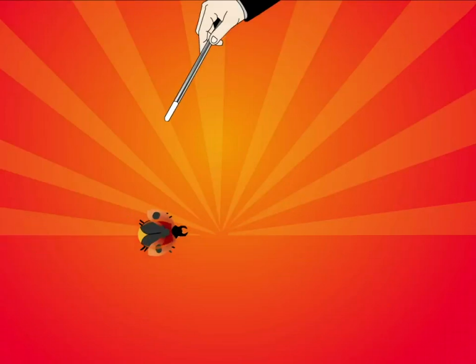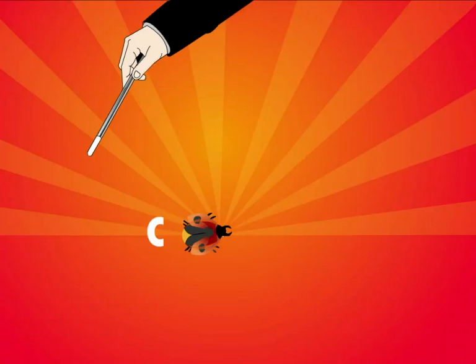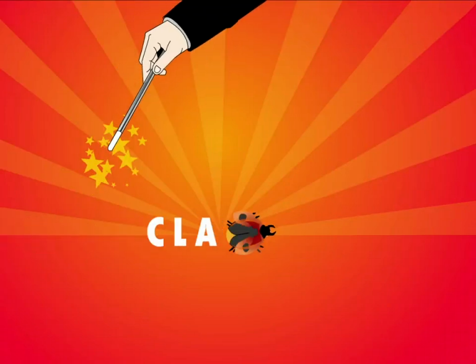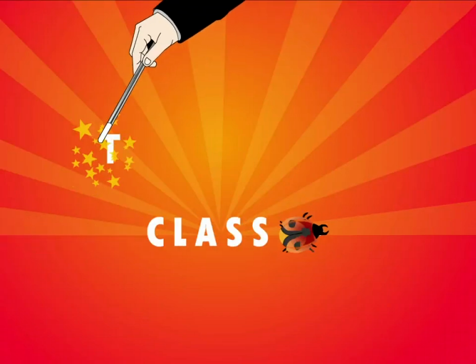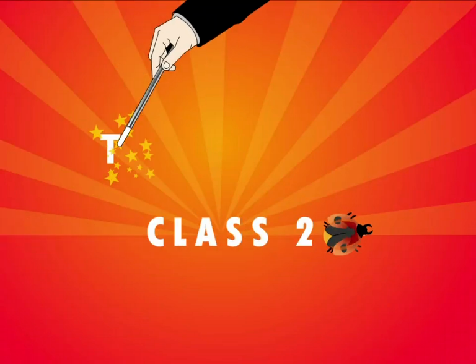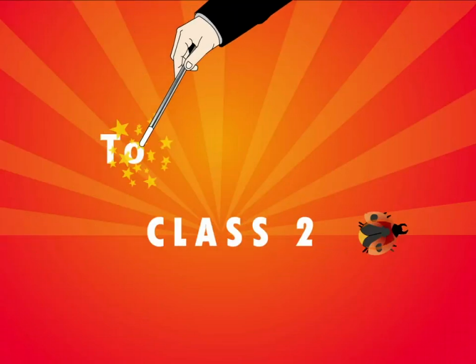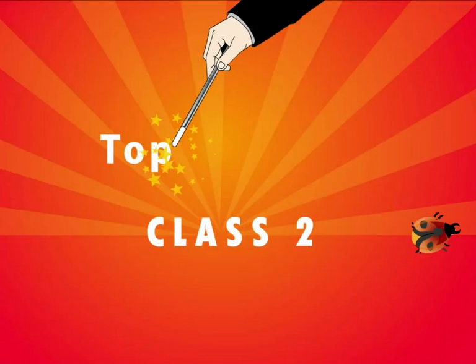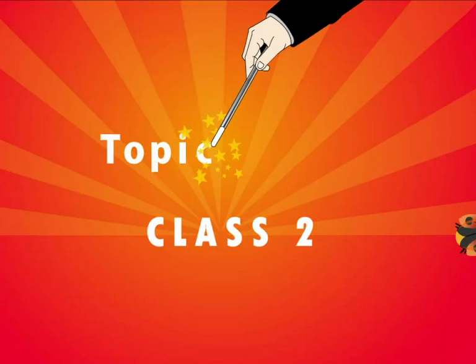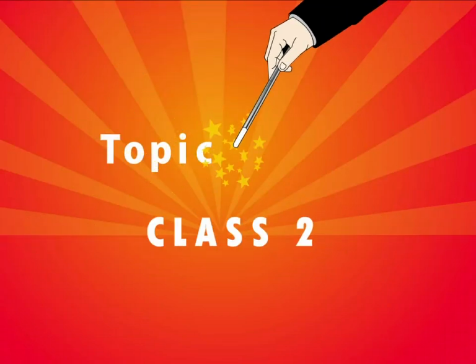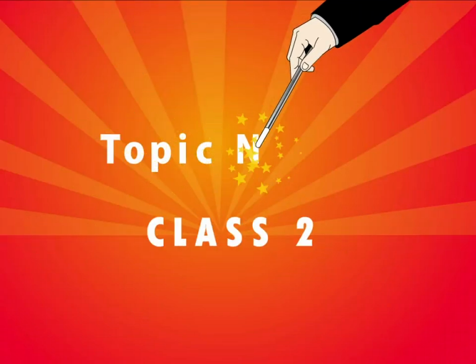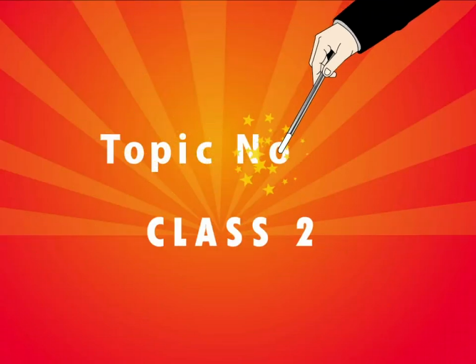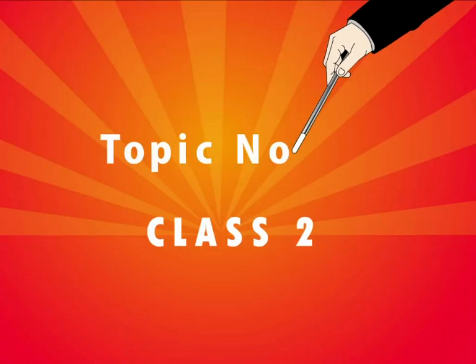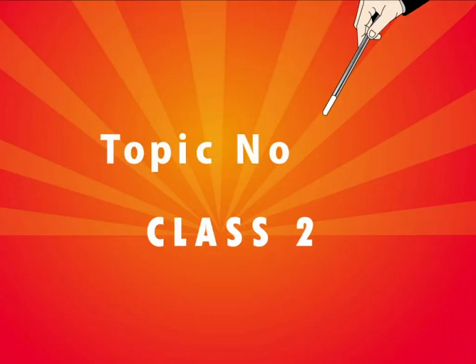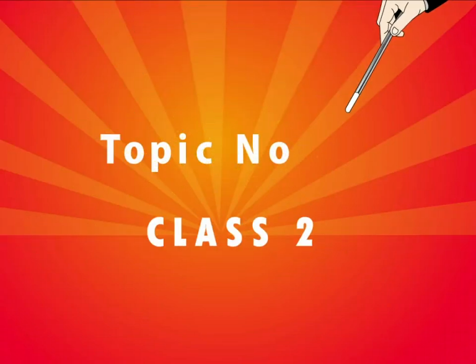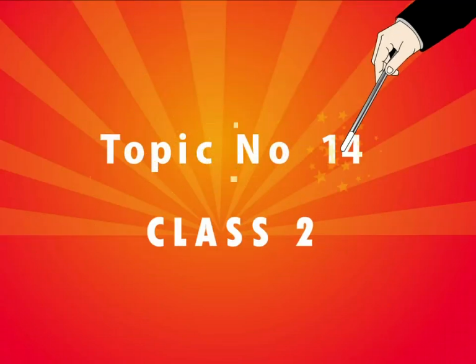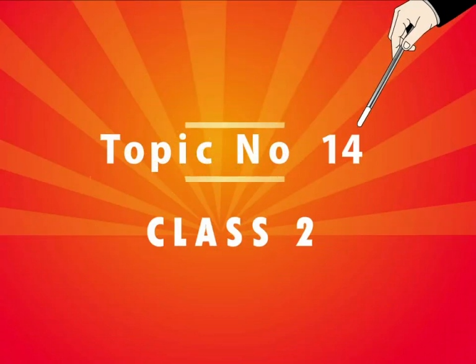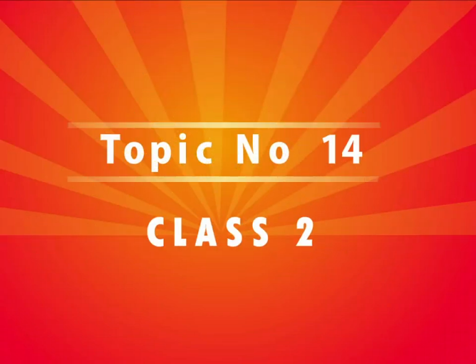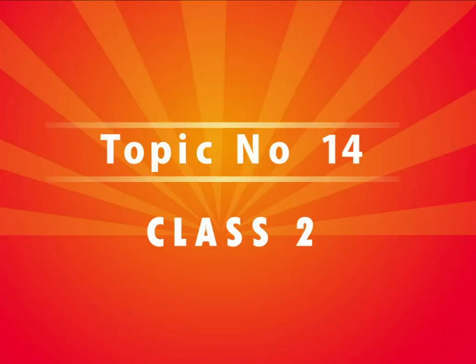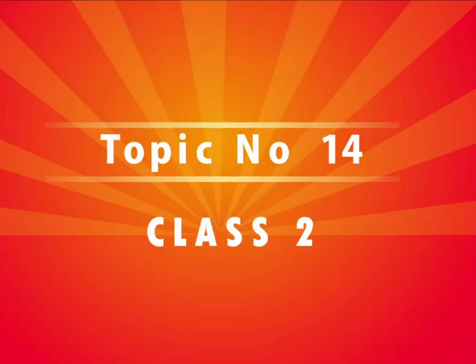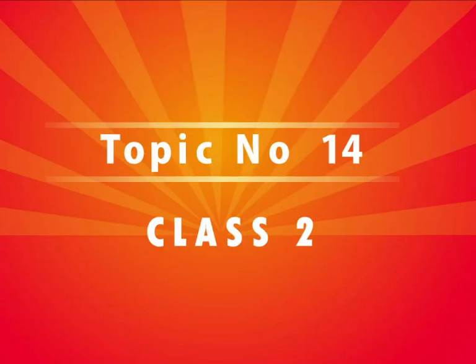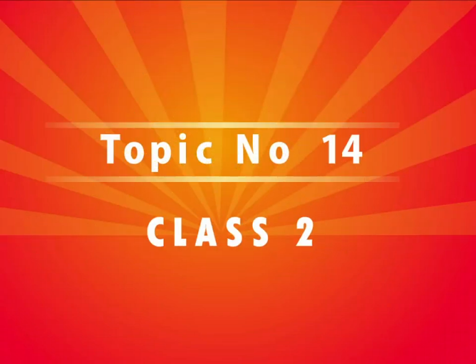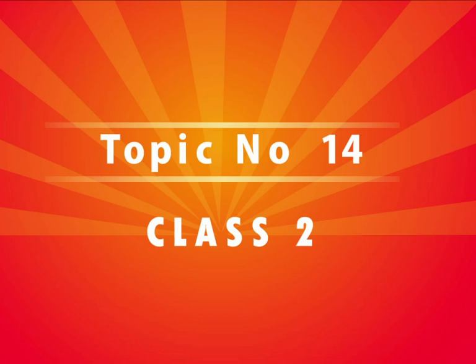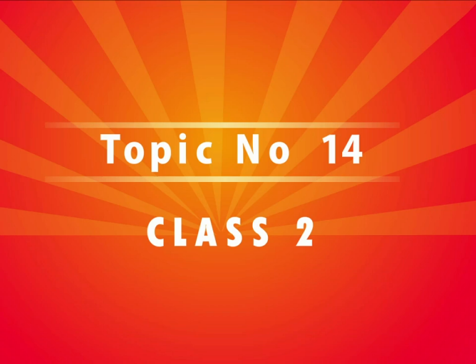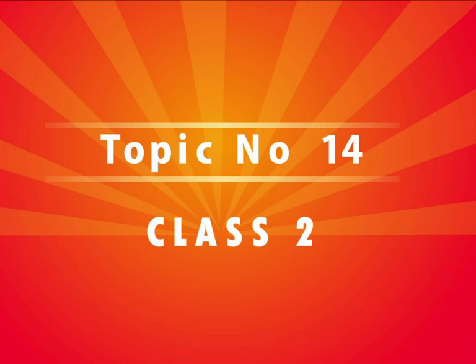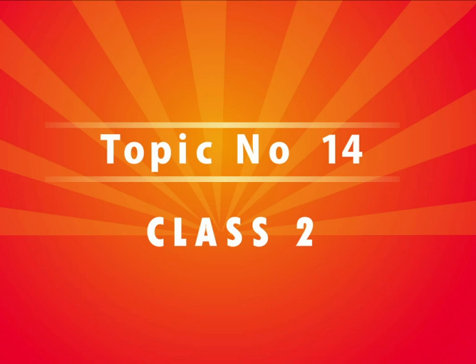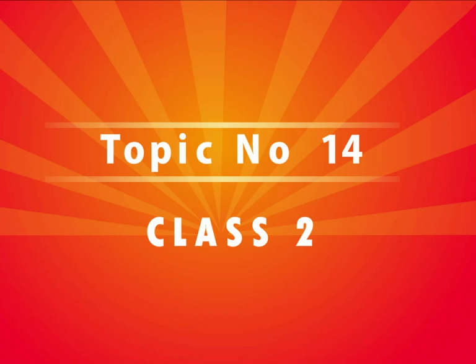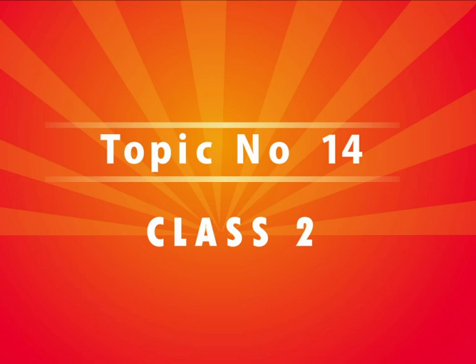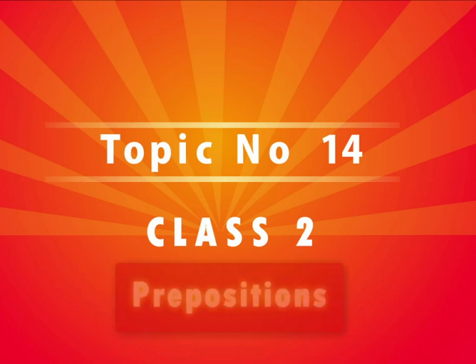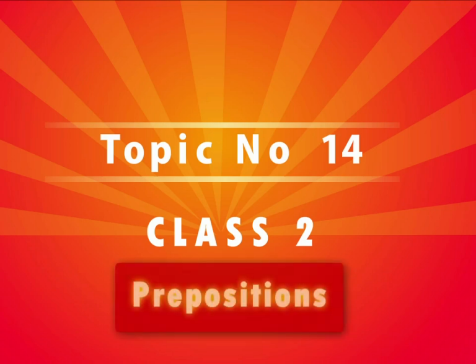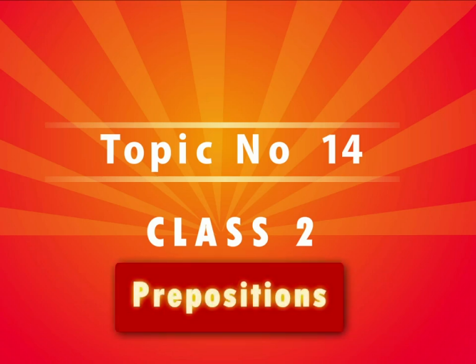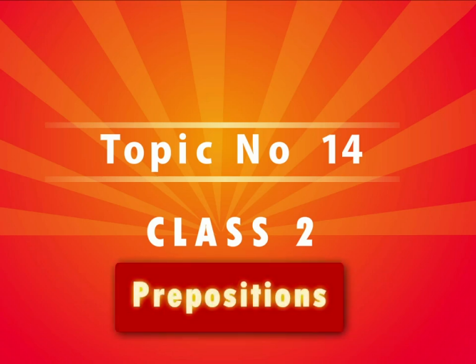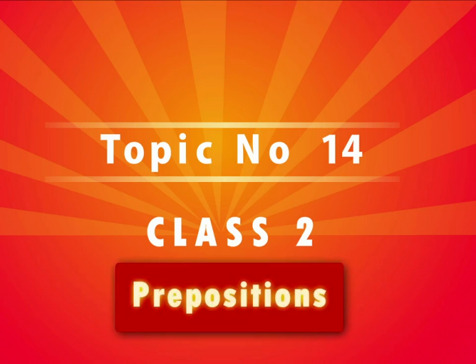Class 2. Topic No. 14. Unit Name: Prepositions.